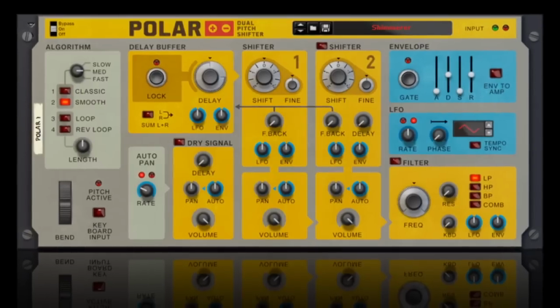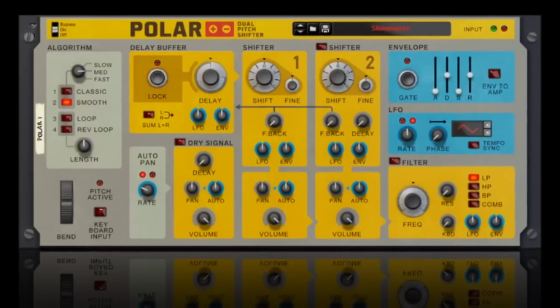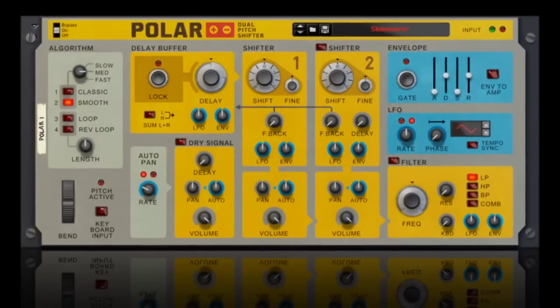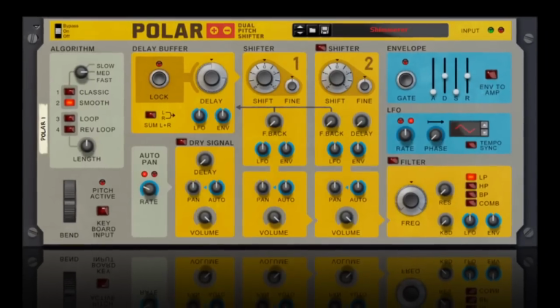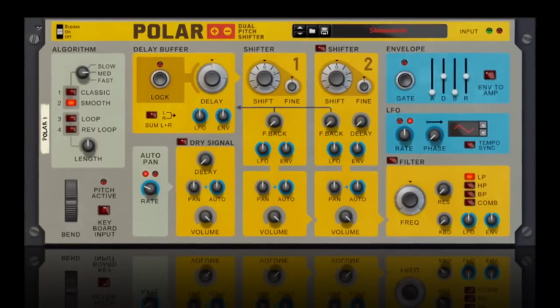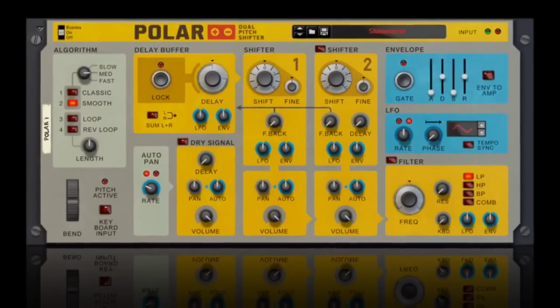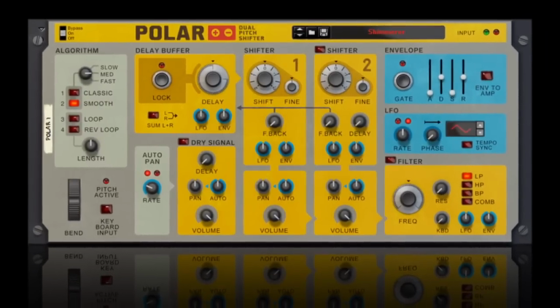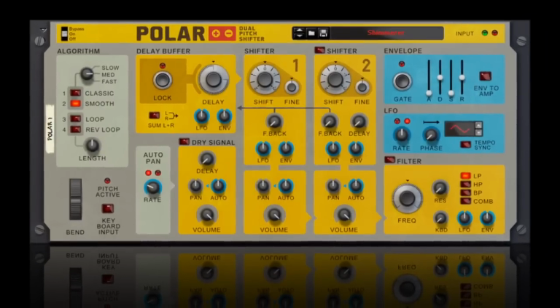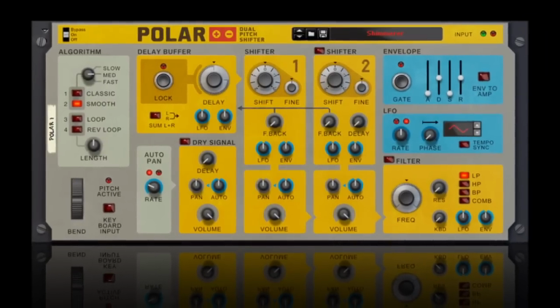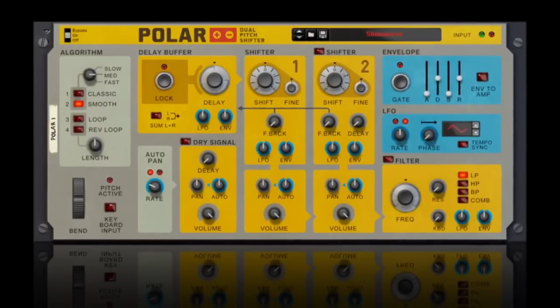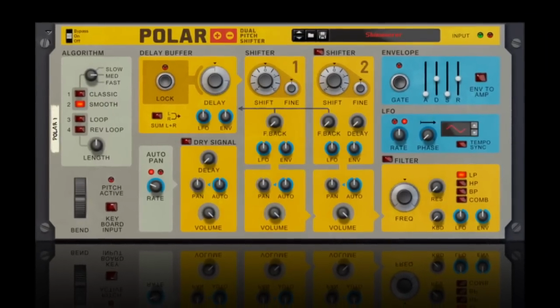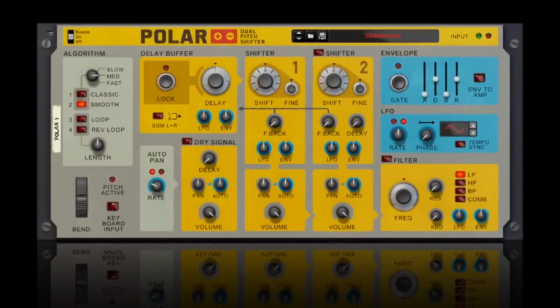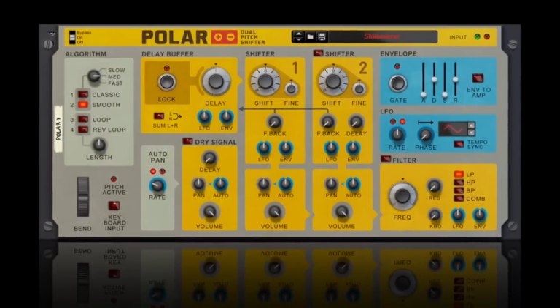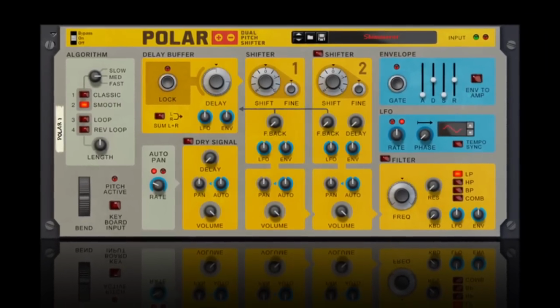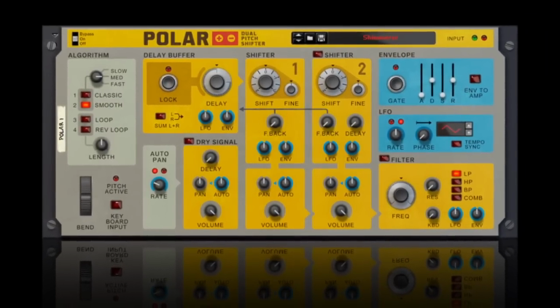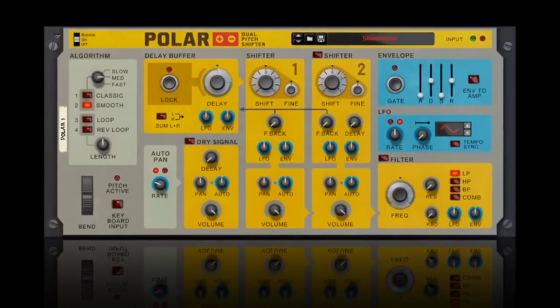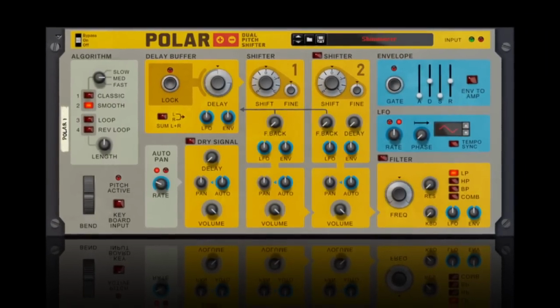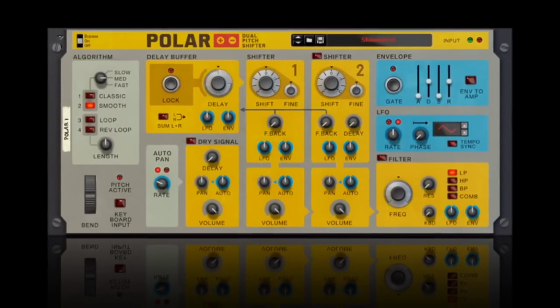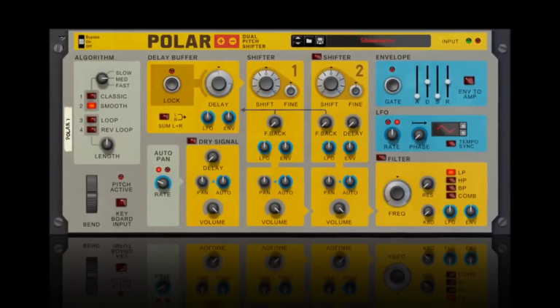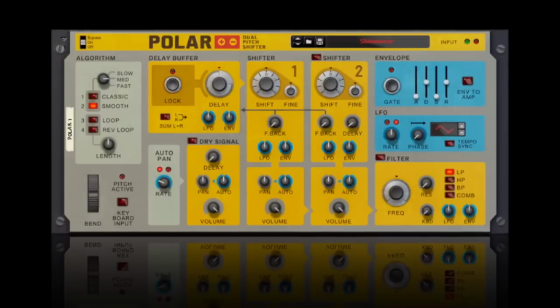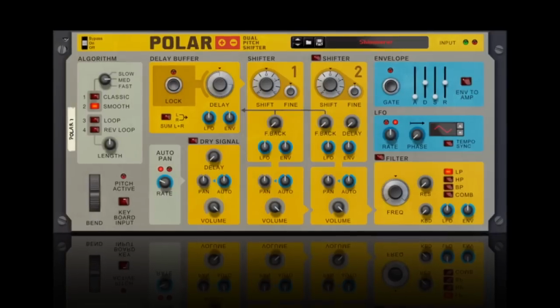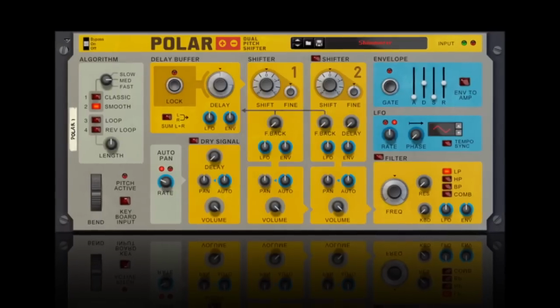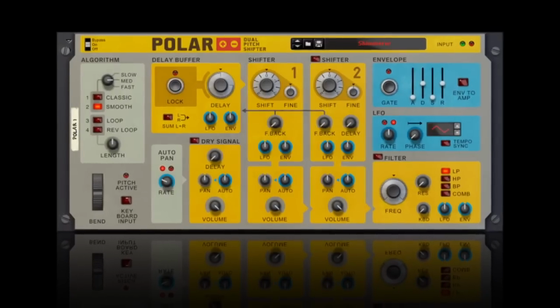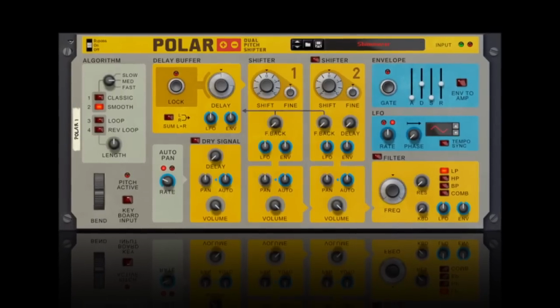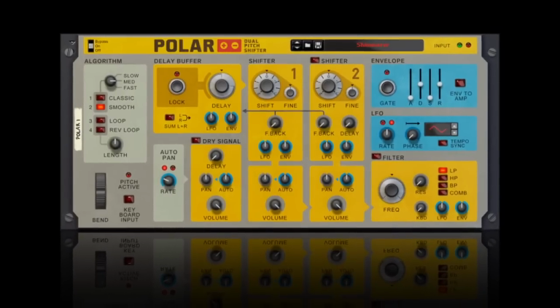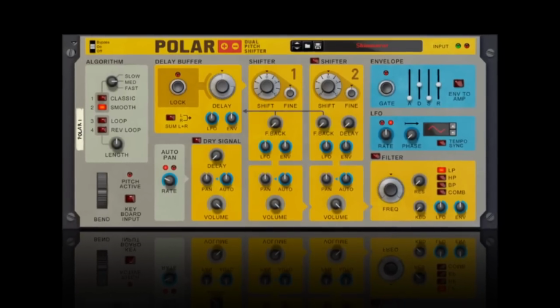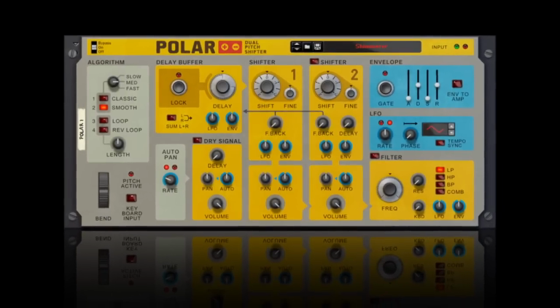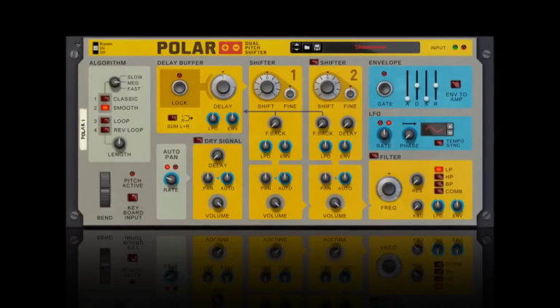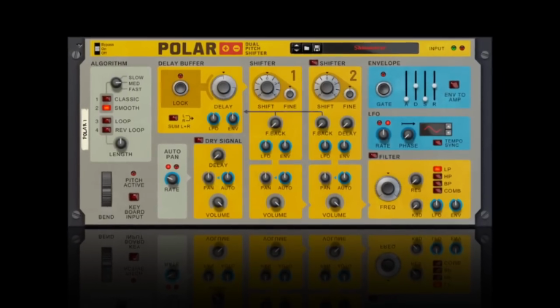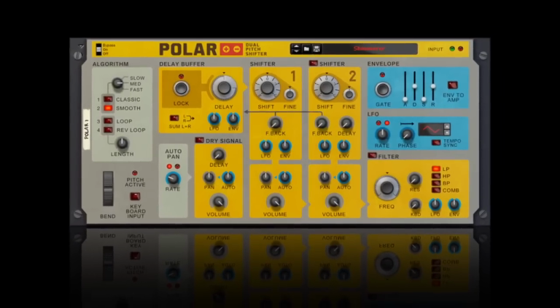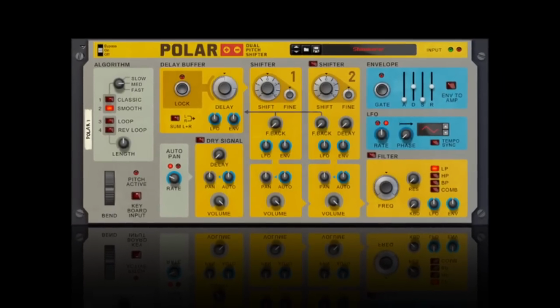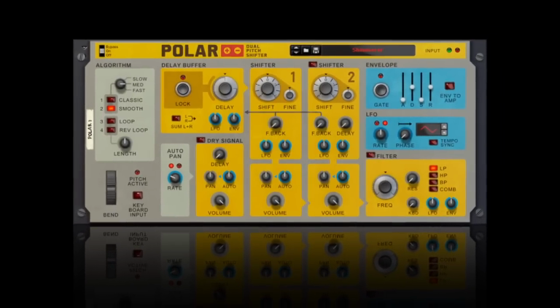Polar. The sounds you've always wanted to make, and the sounds you never thought were possible.